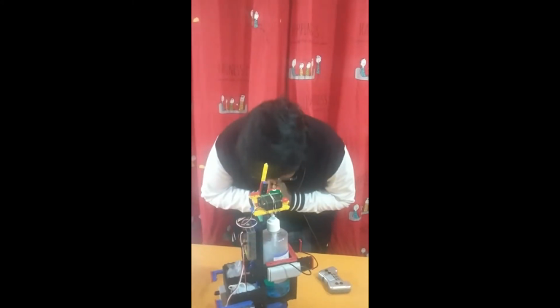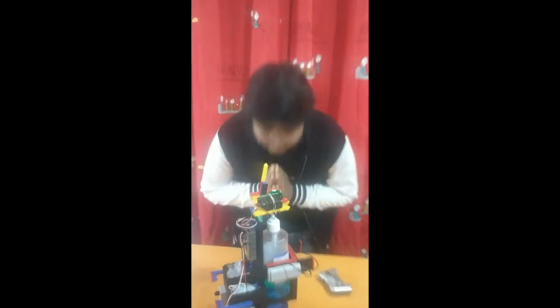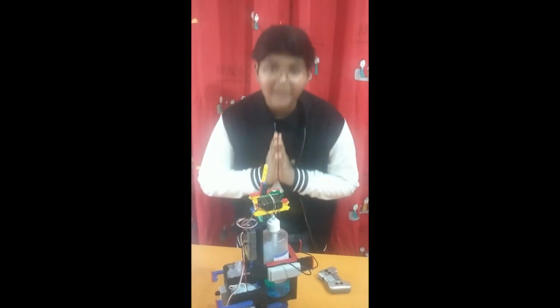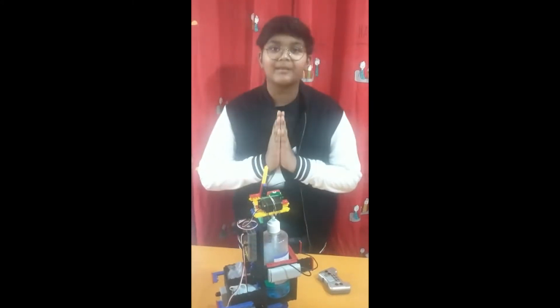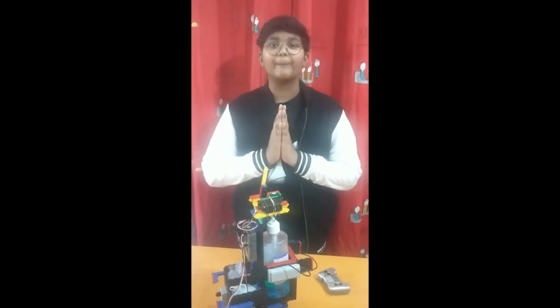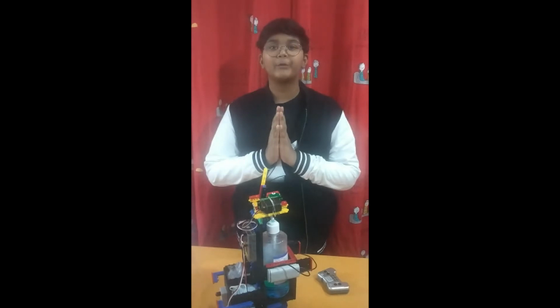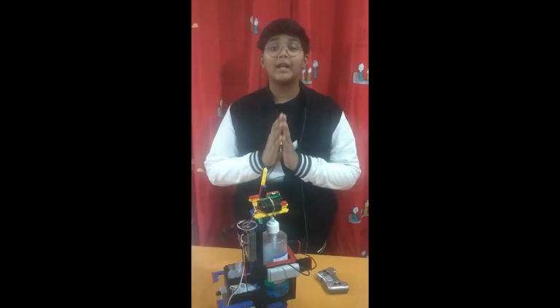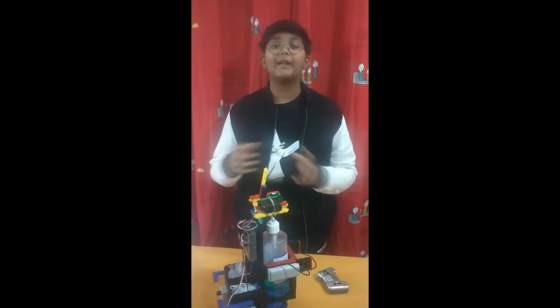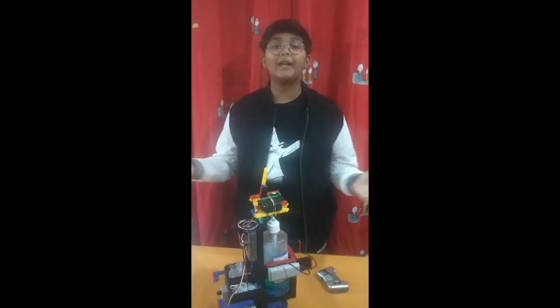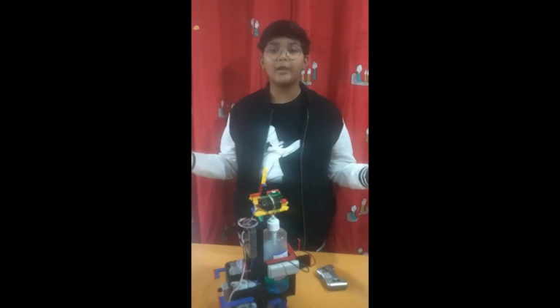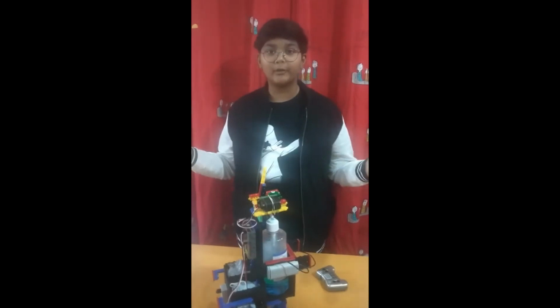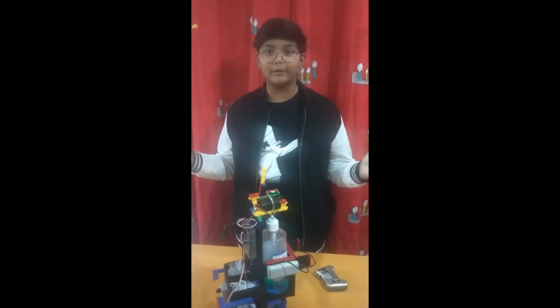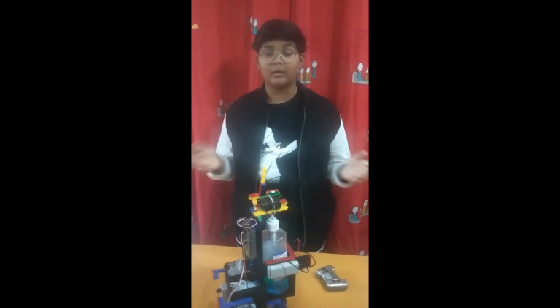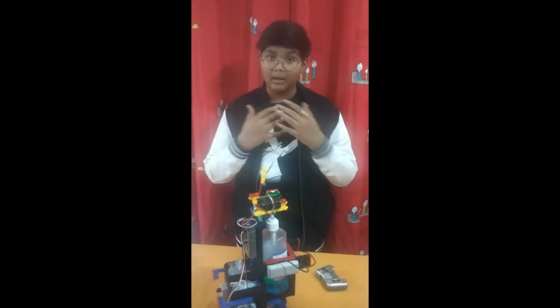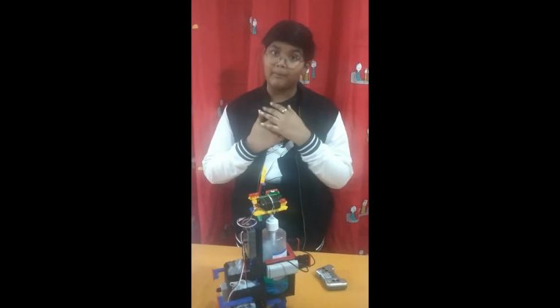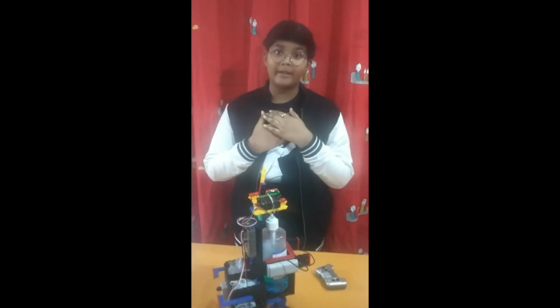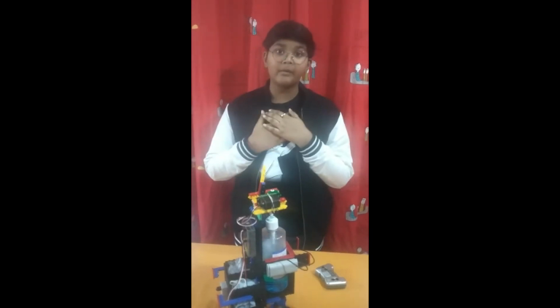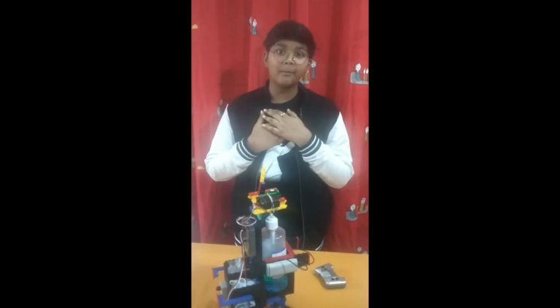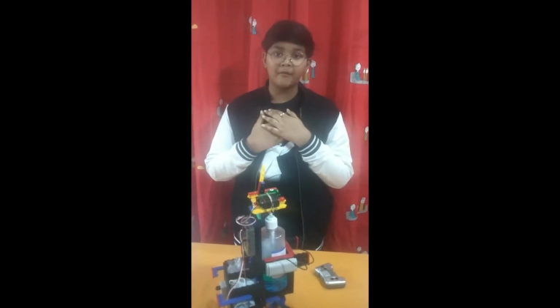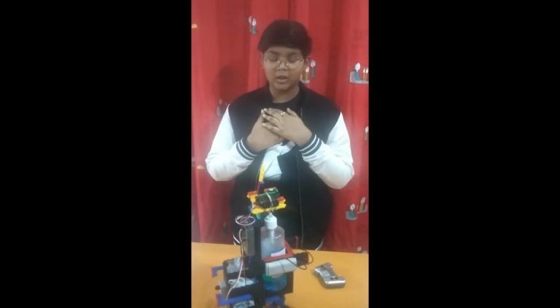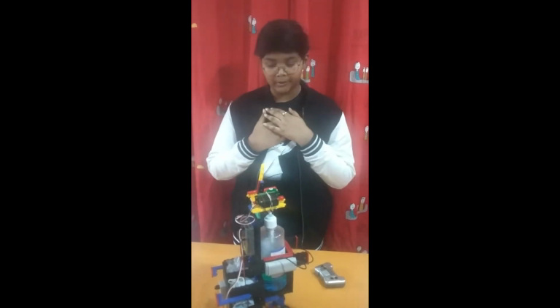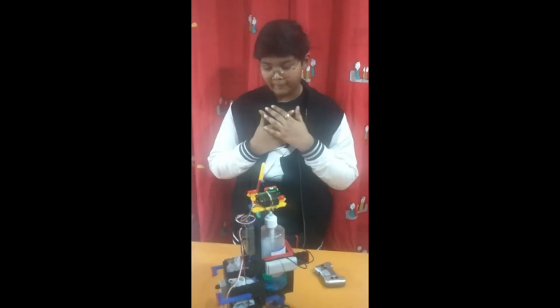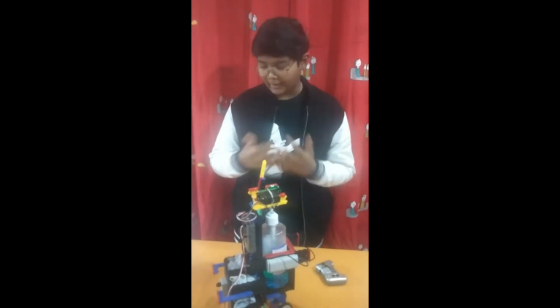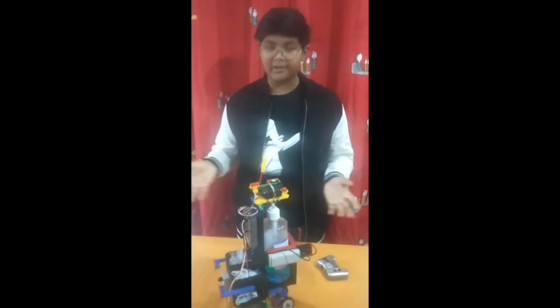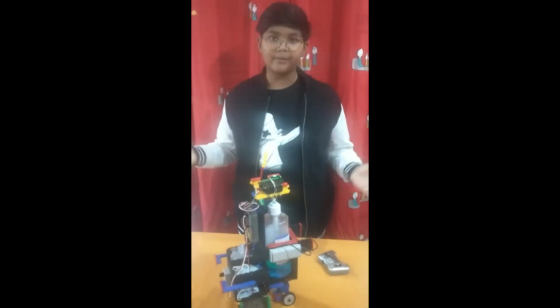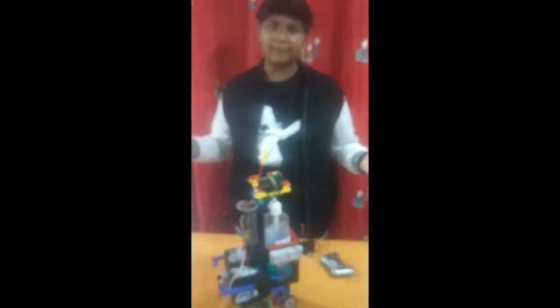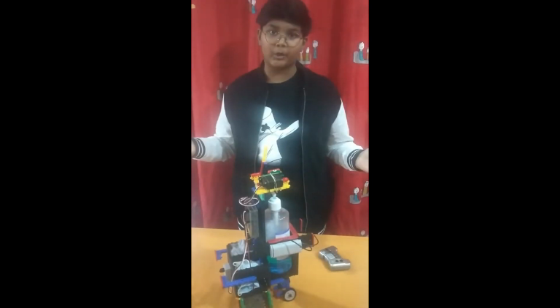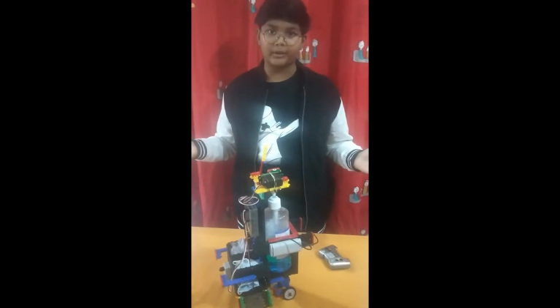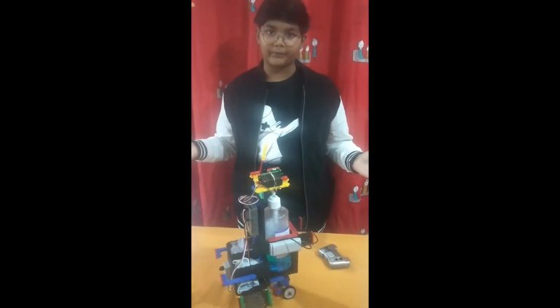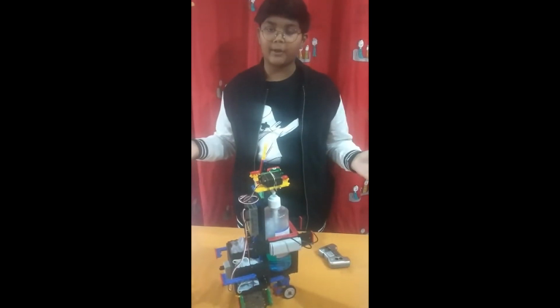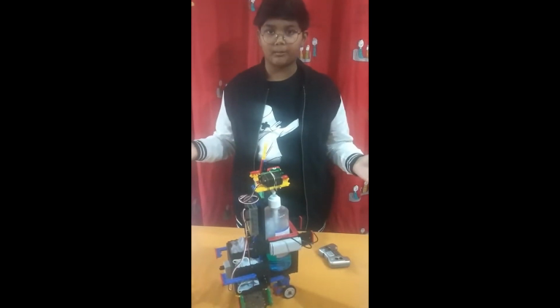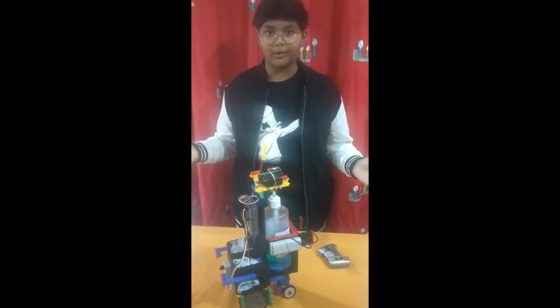Namaste and hello everyone. My name is Samanwaya Gautam and this is my project, The DocBot.